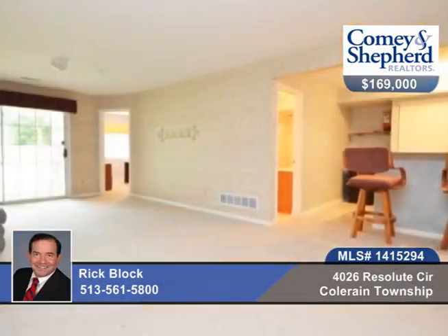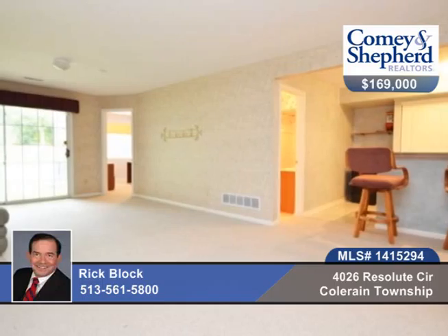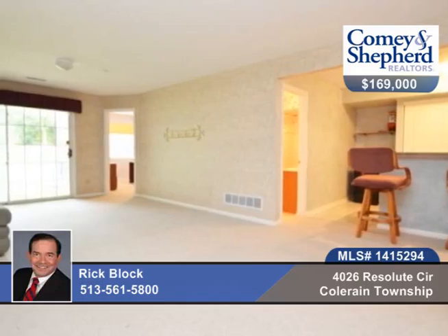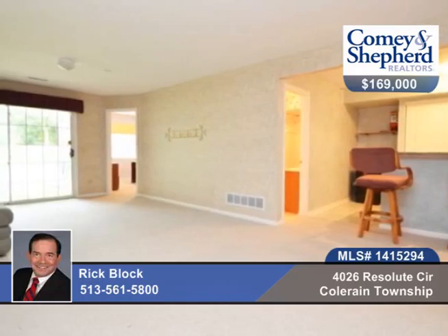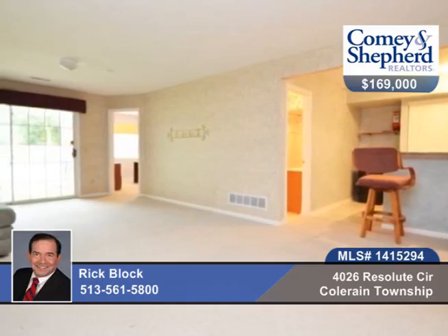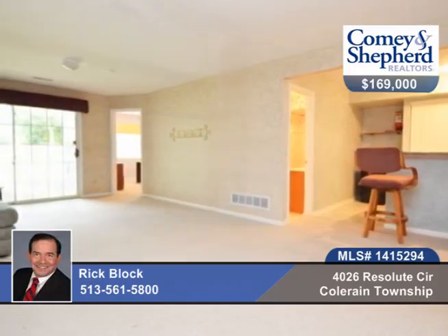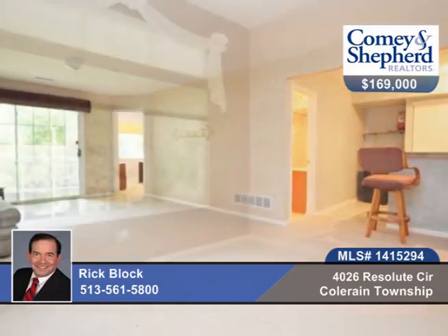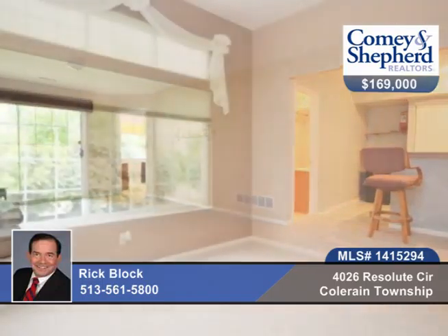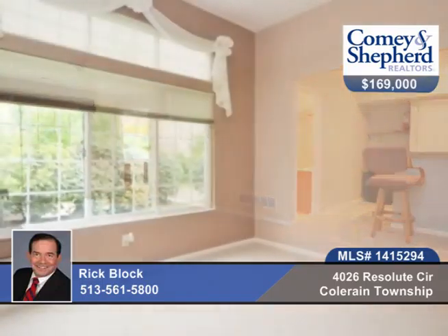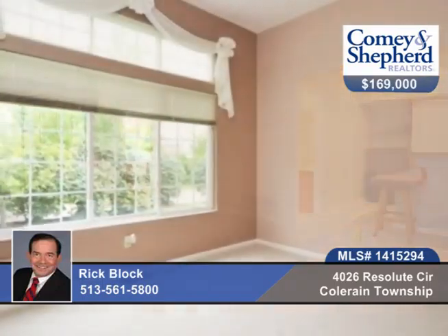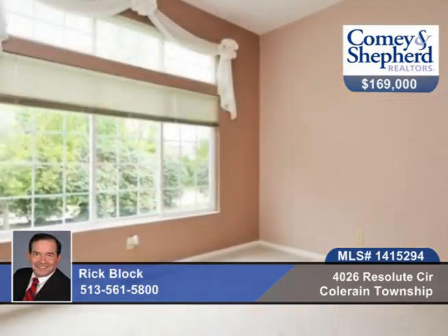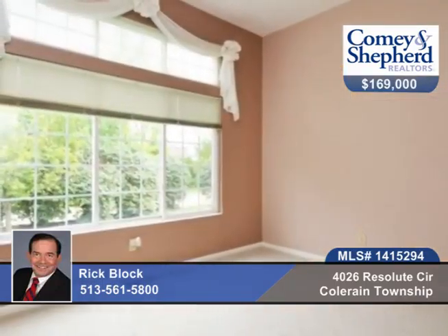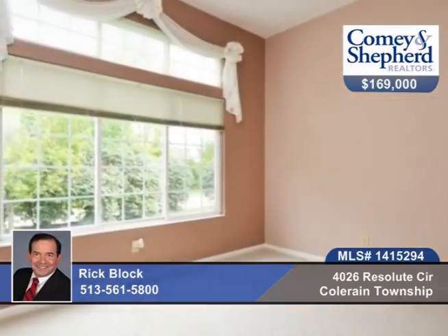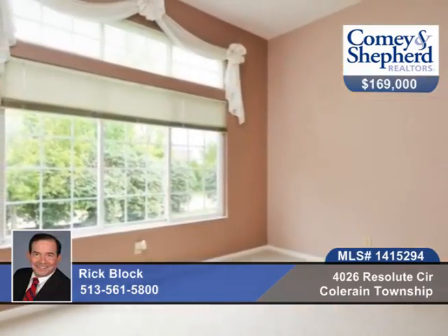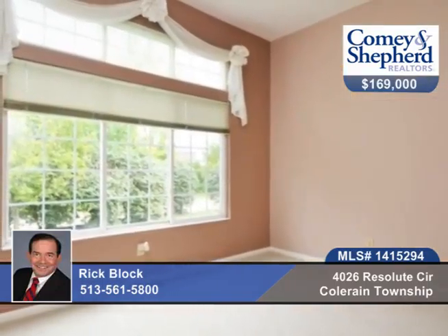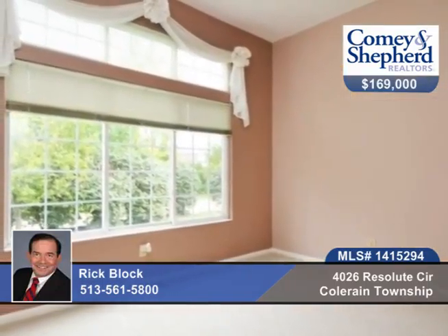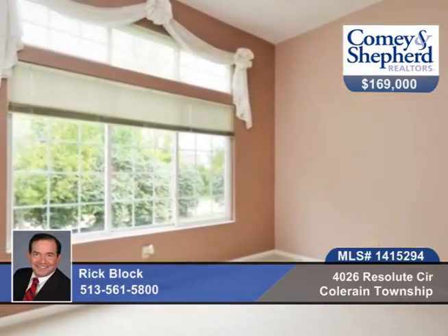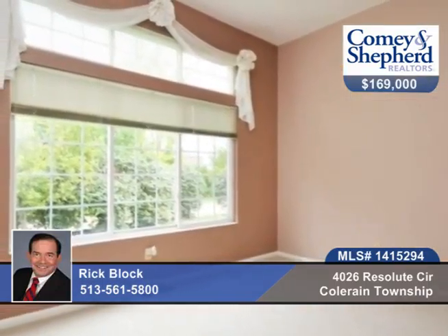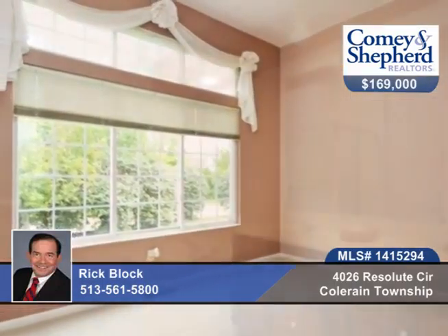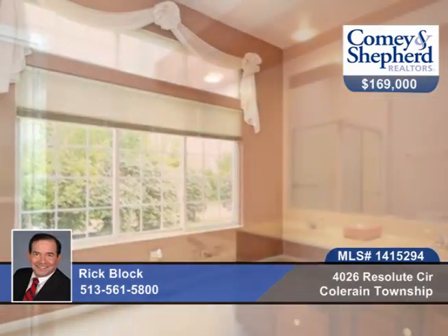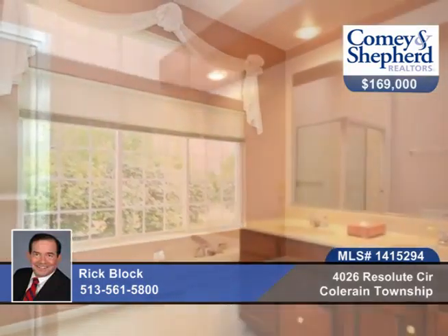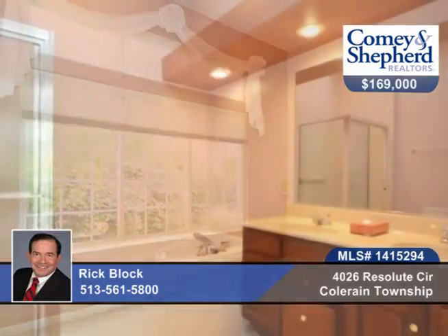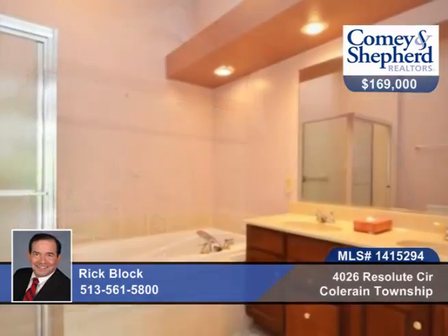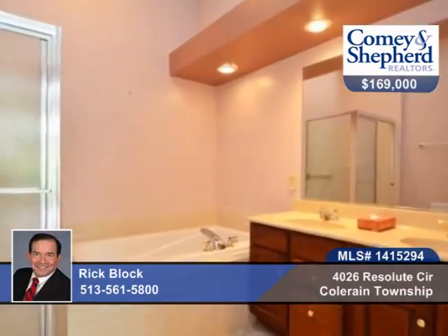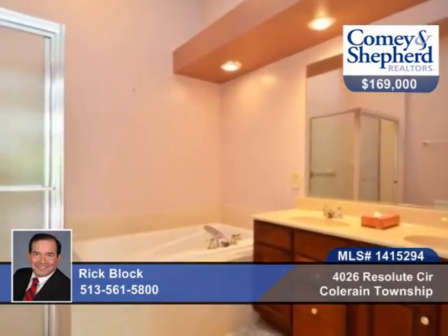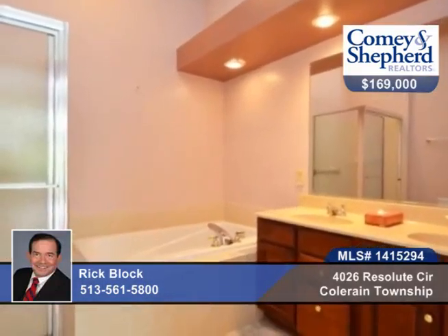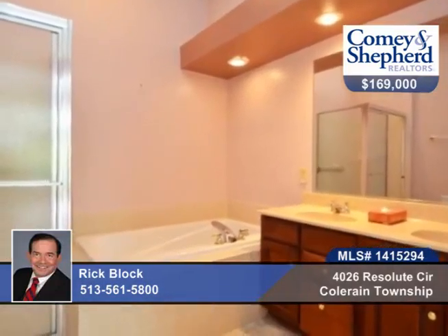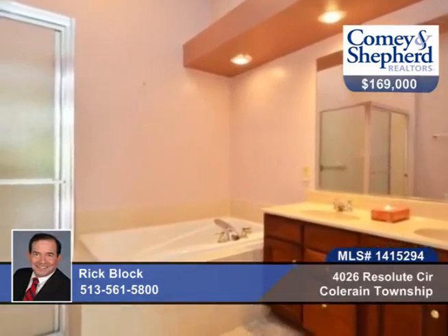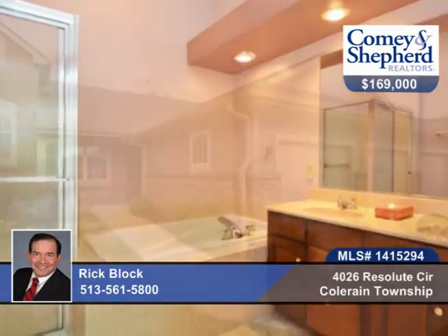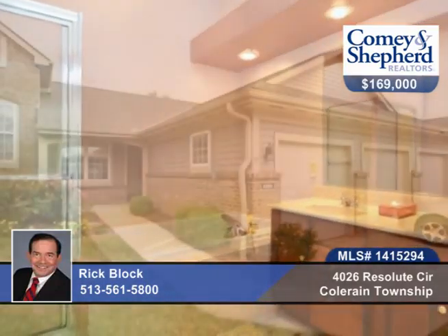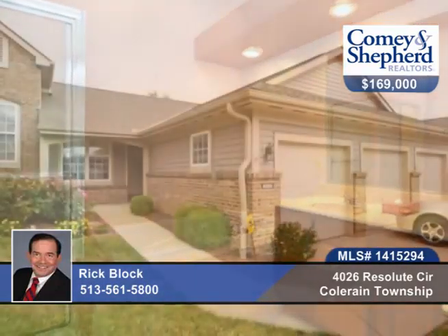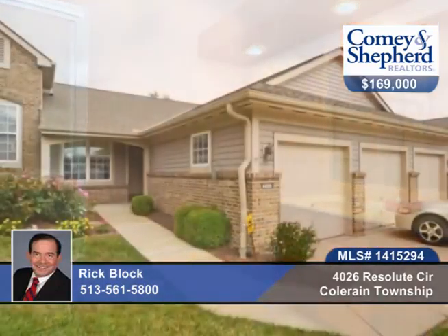The wet bar in the lower level is great for entertaining. Call today to see this home in person with Rick.